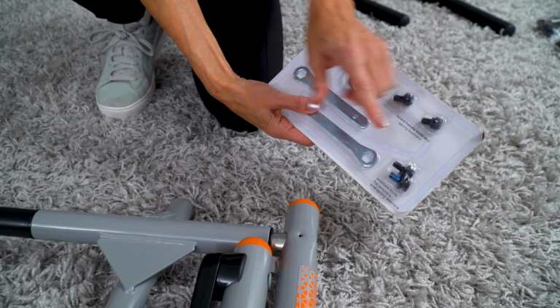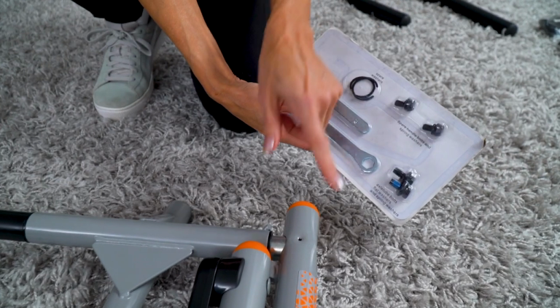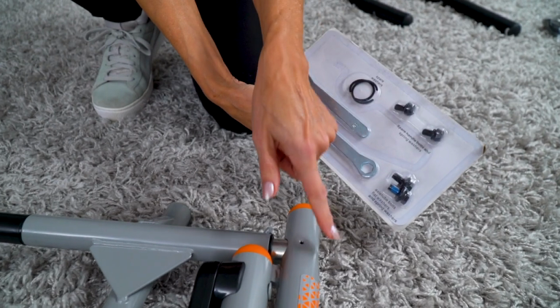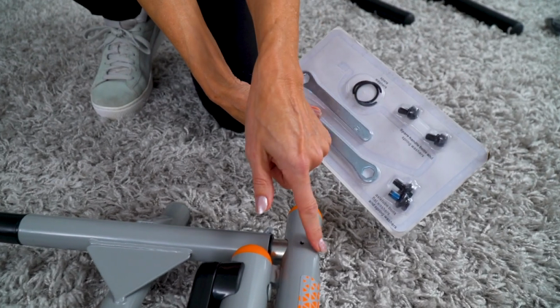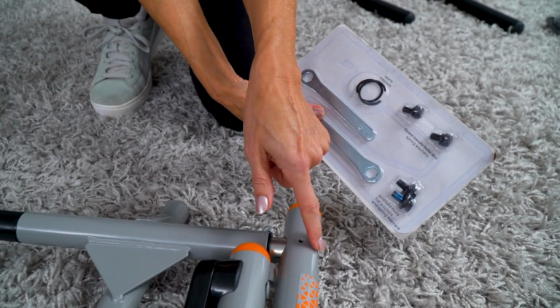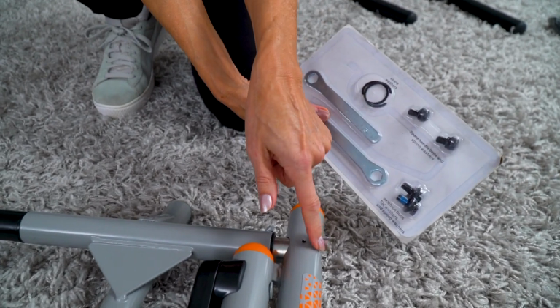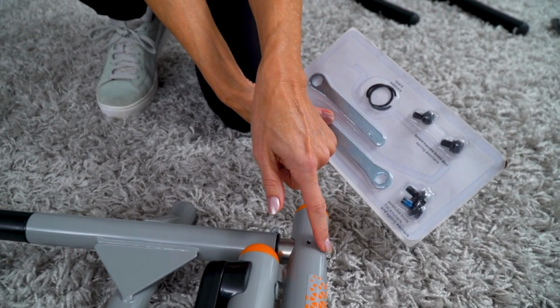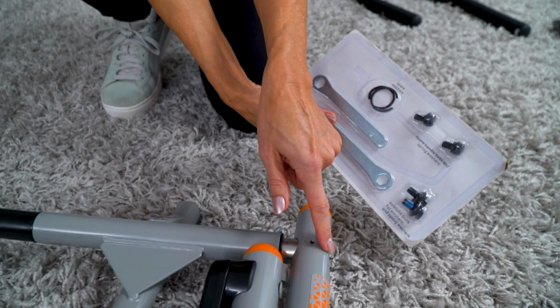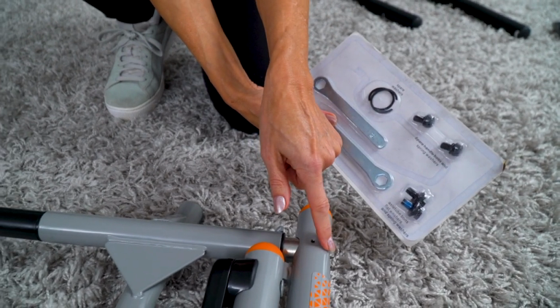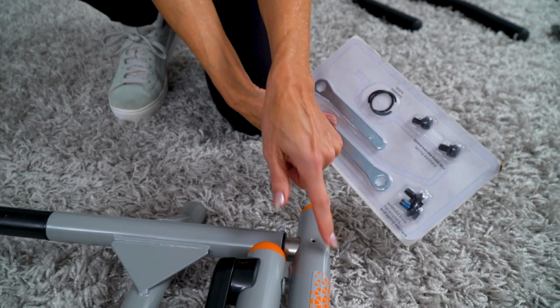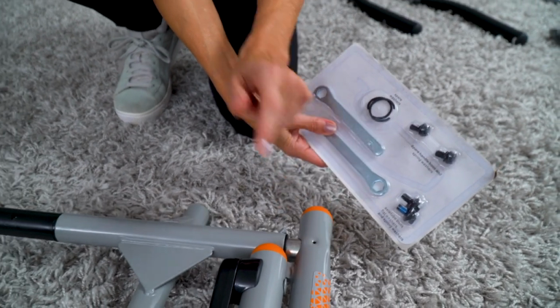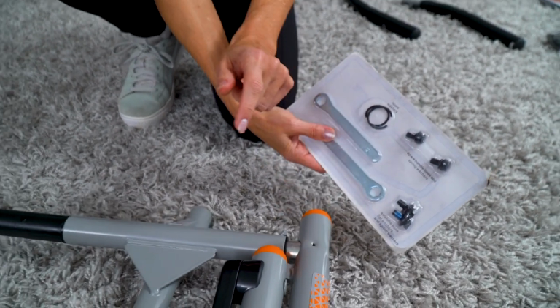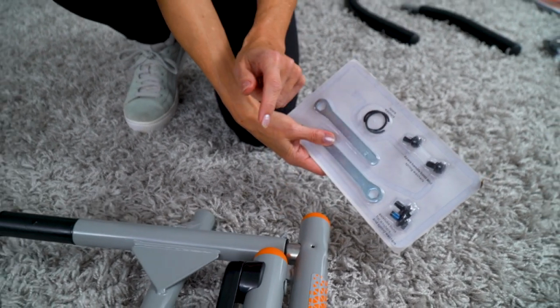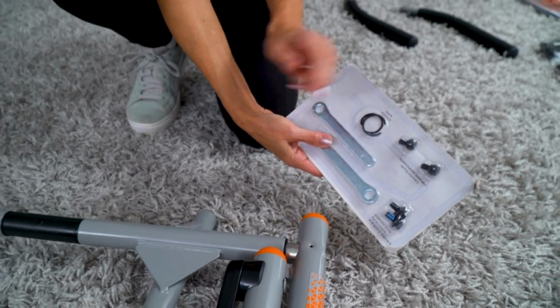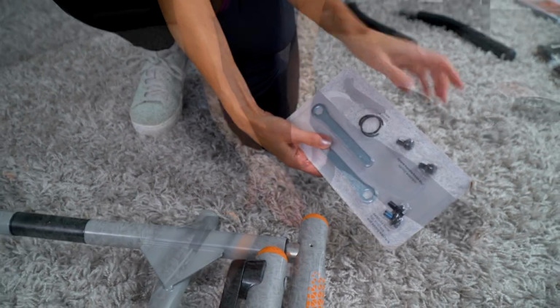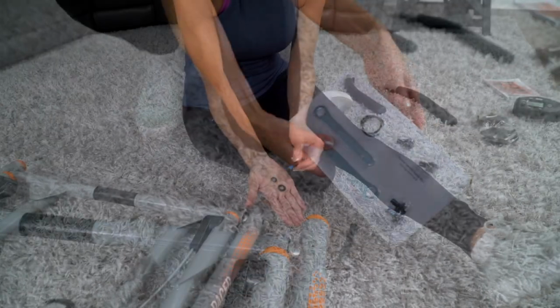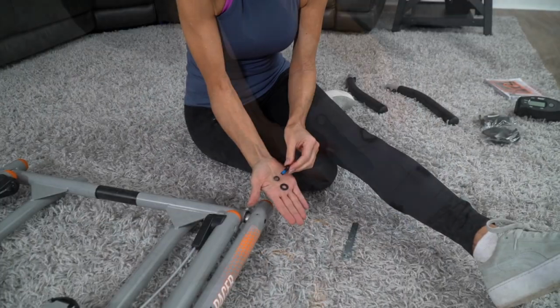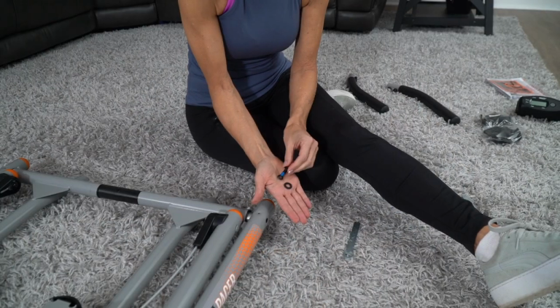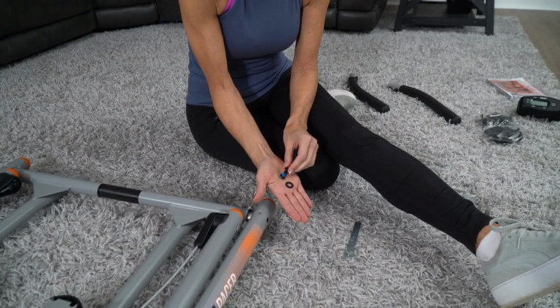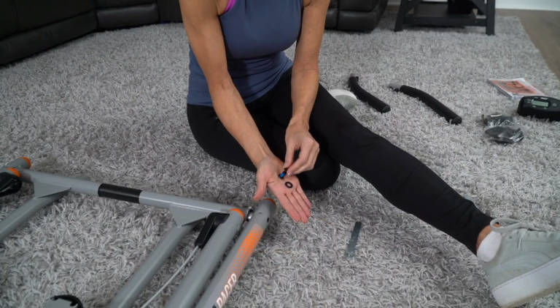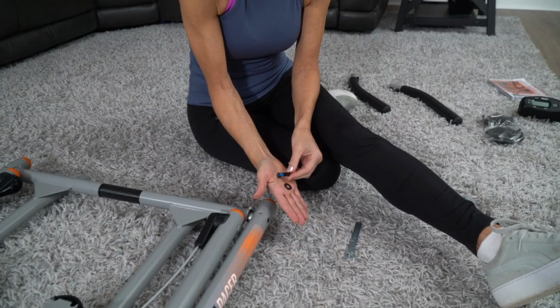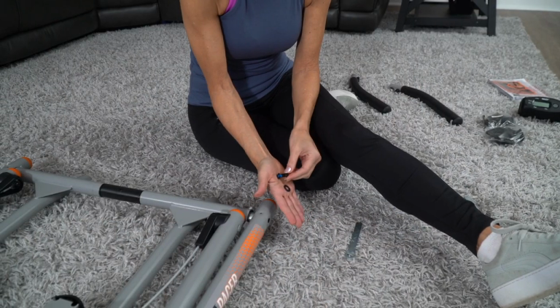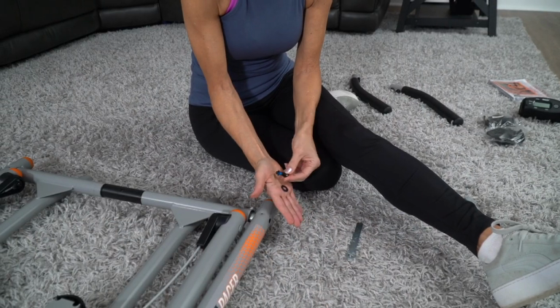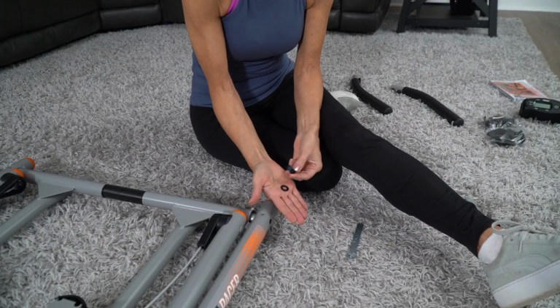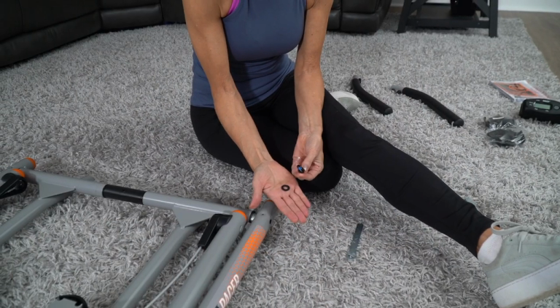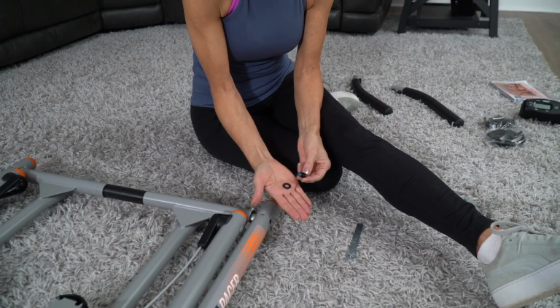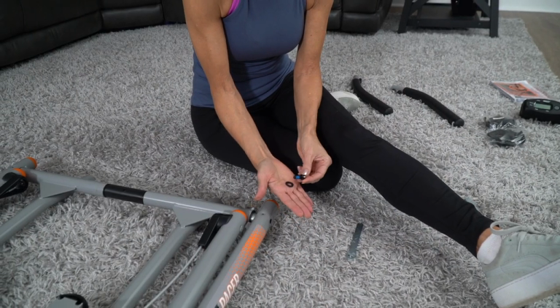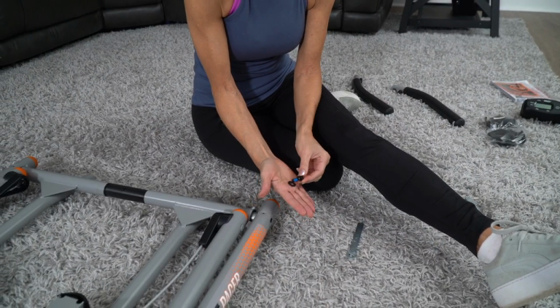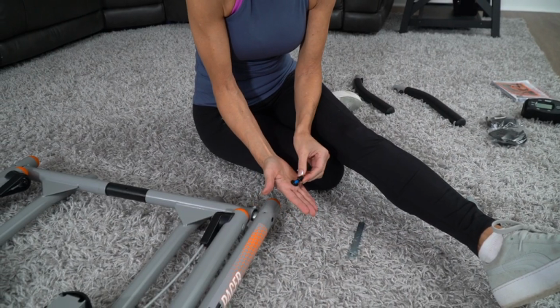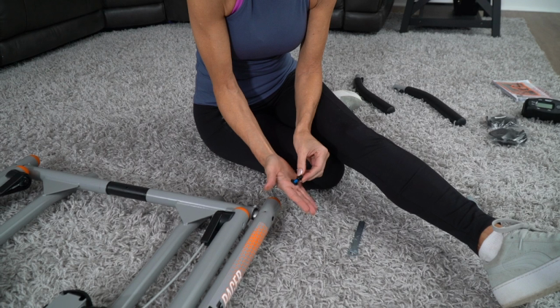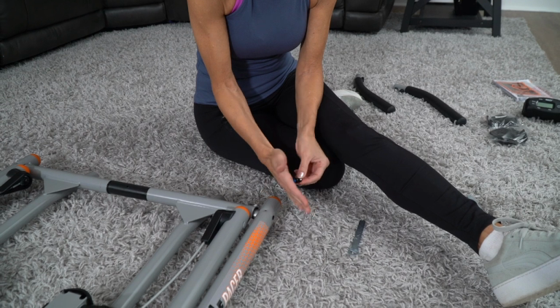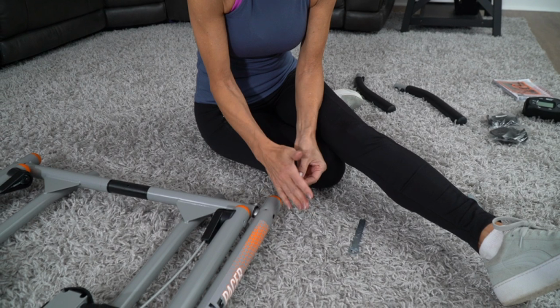Place the bolts, flat washers, and spring washers into each axle and tighten with the wrench provided.